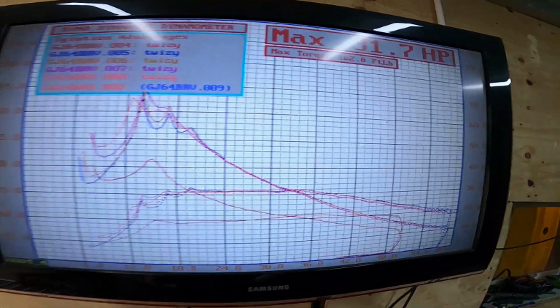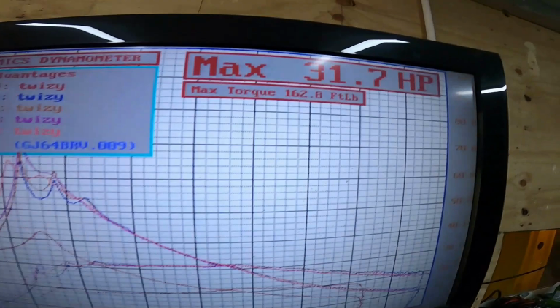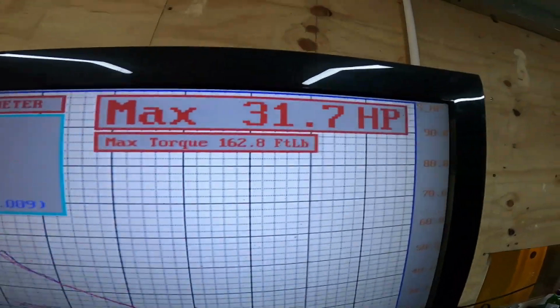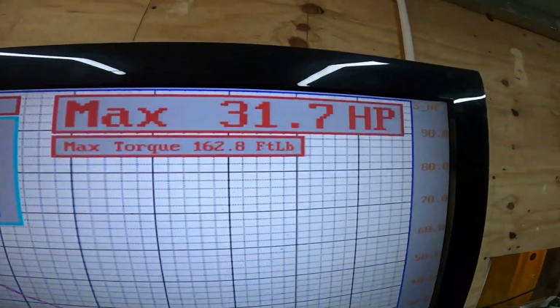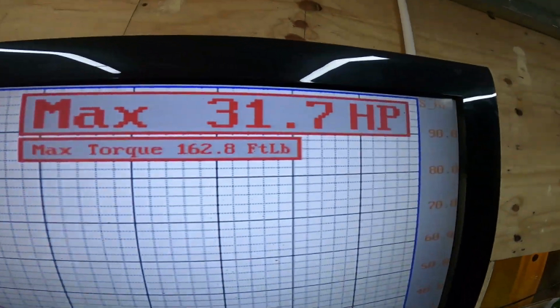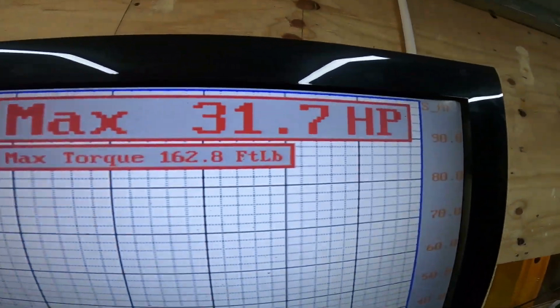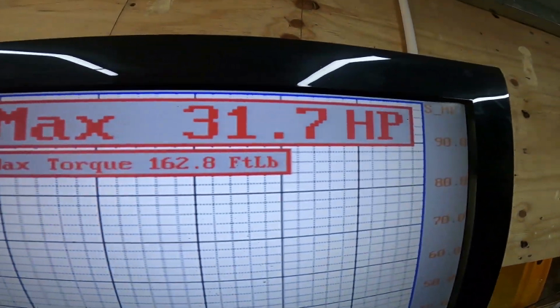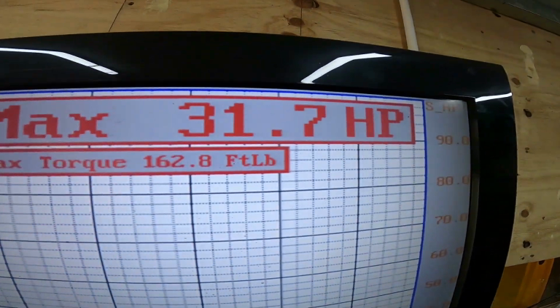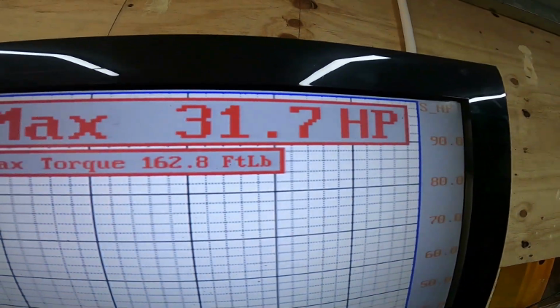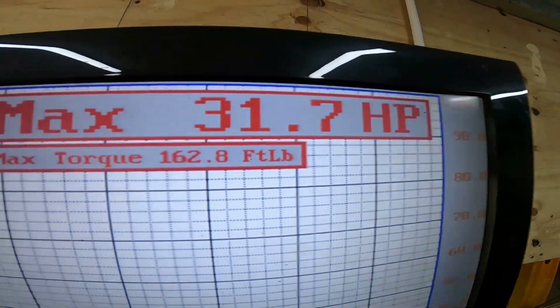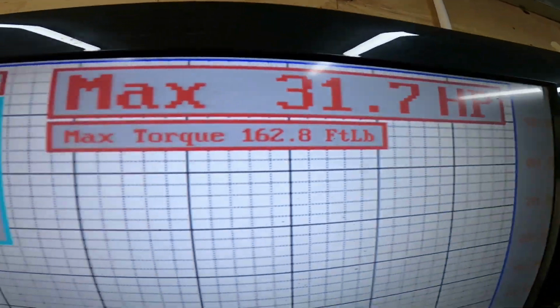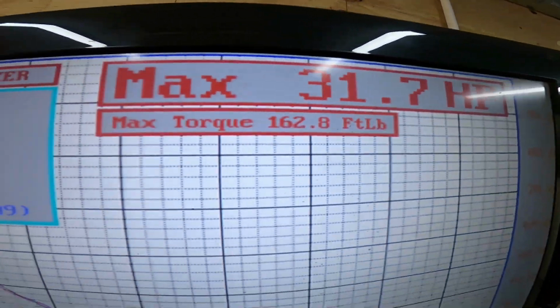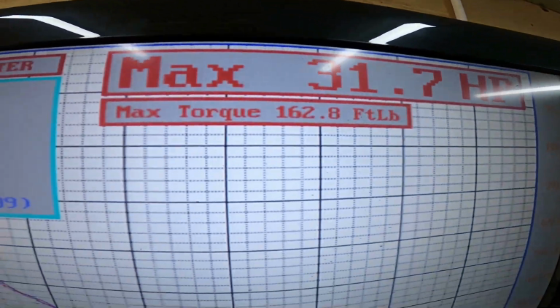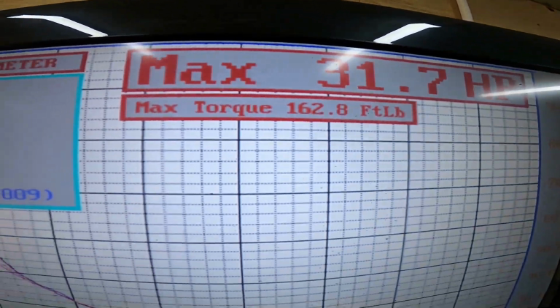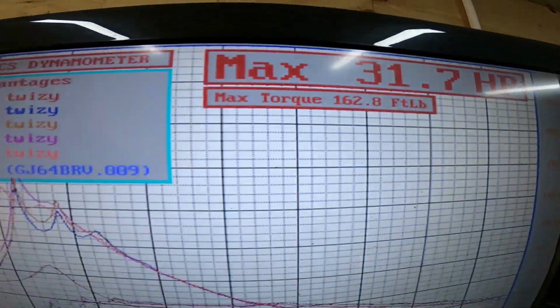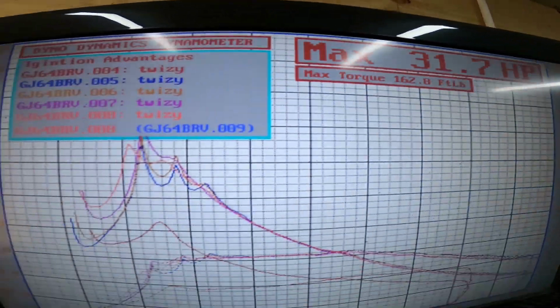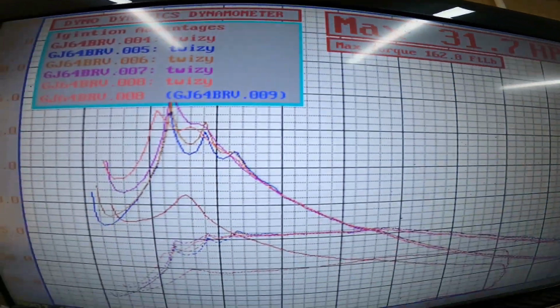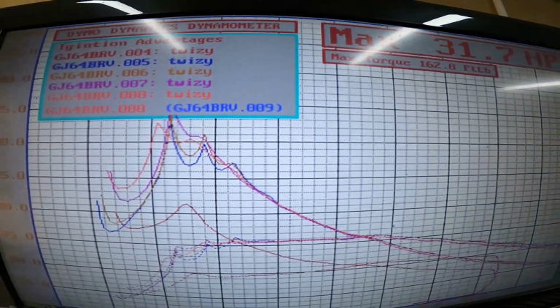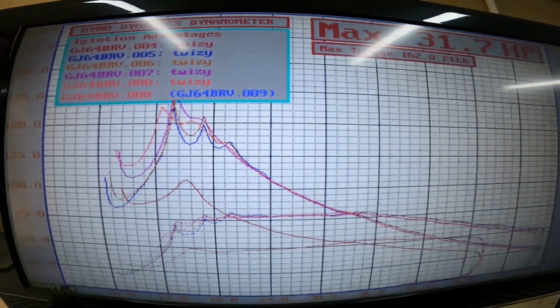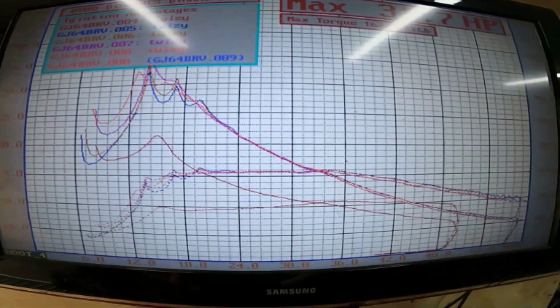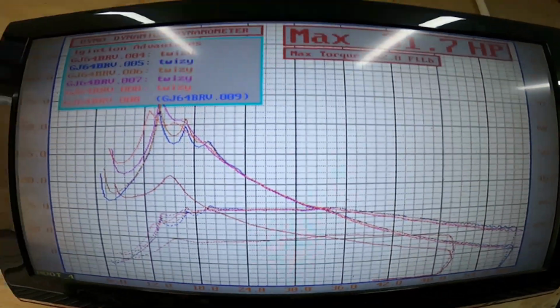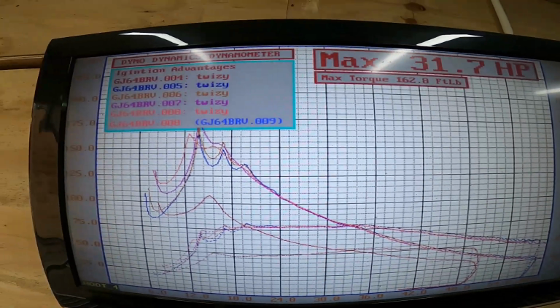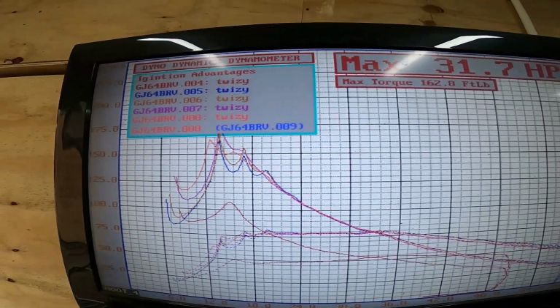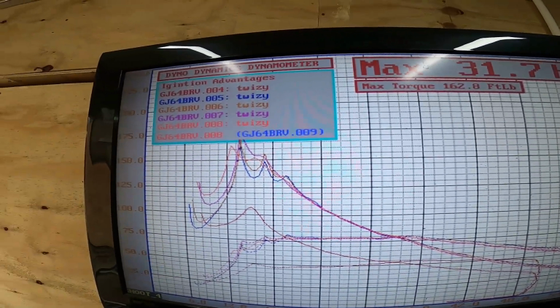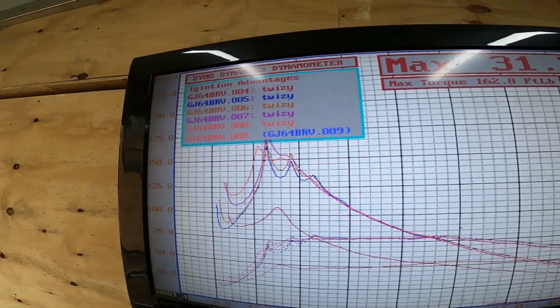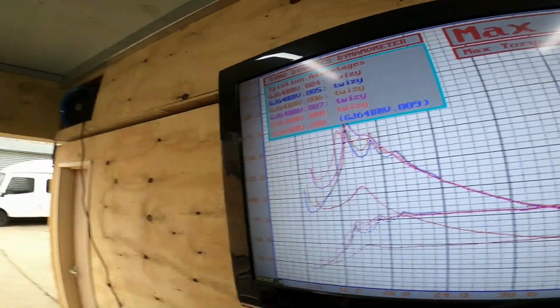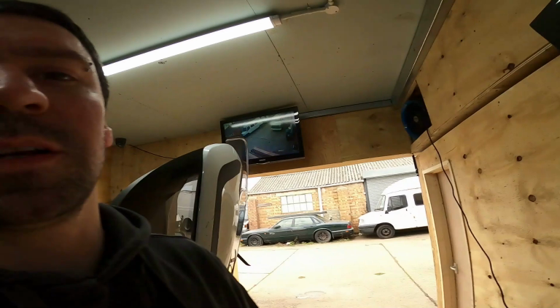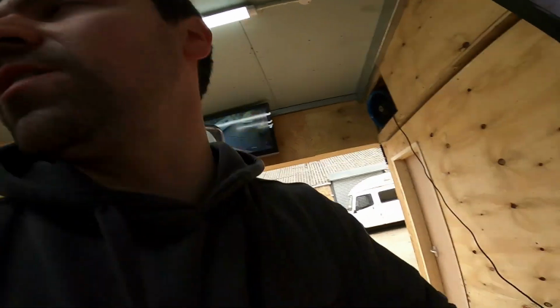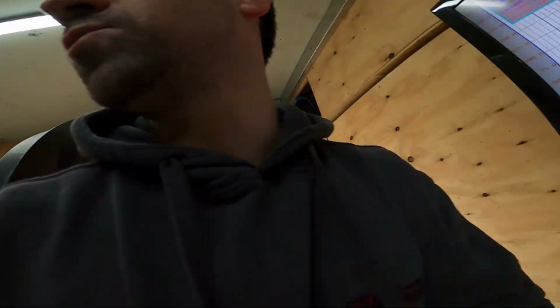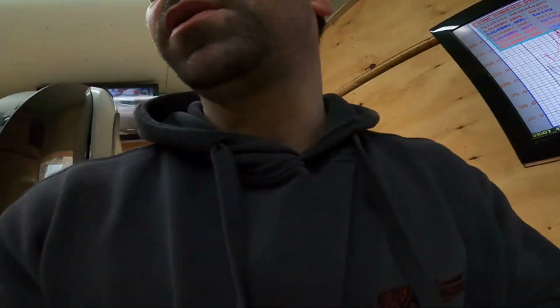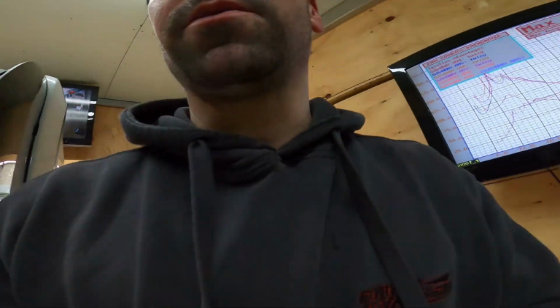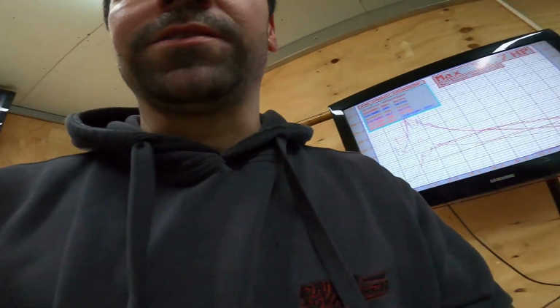It now makes 31 horsepower and about — what was the highest torque number? Let's have a little play around.